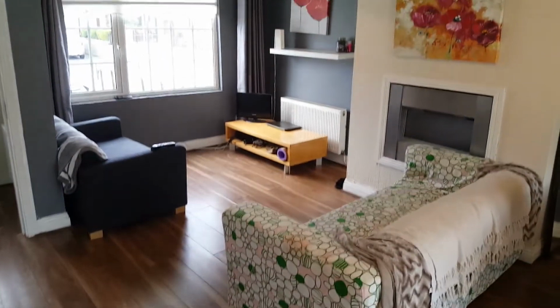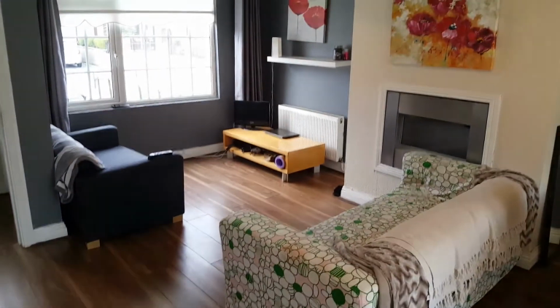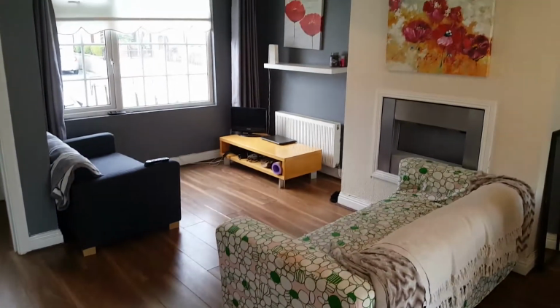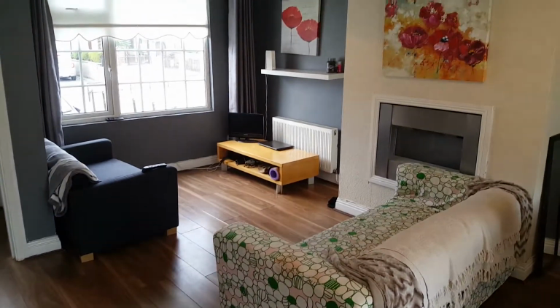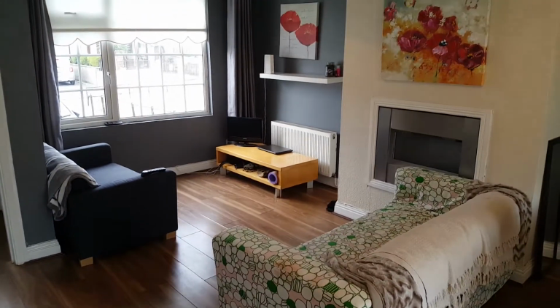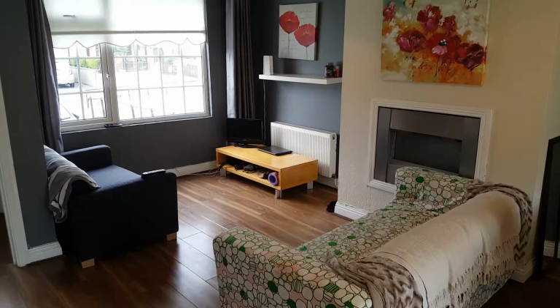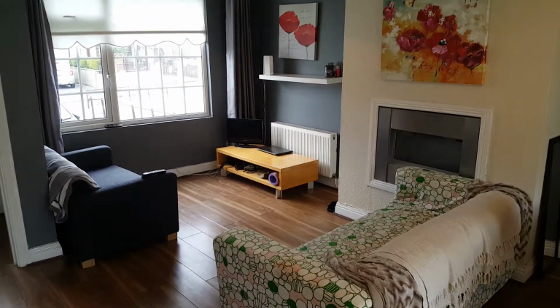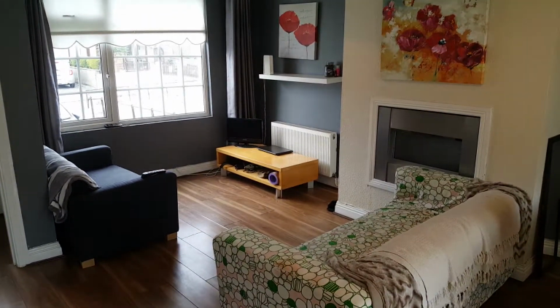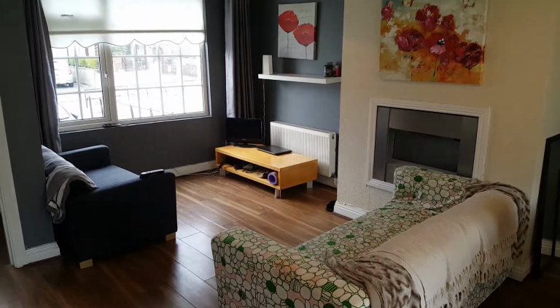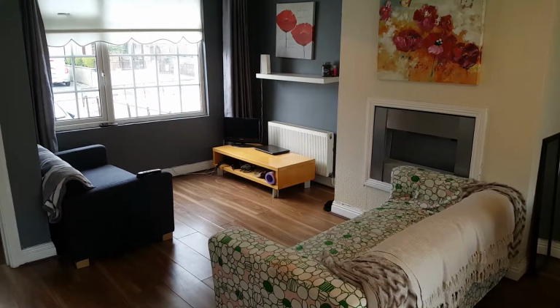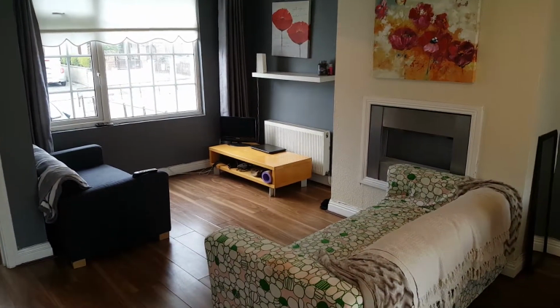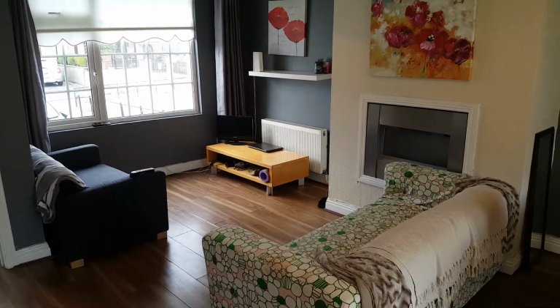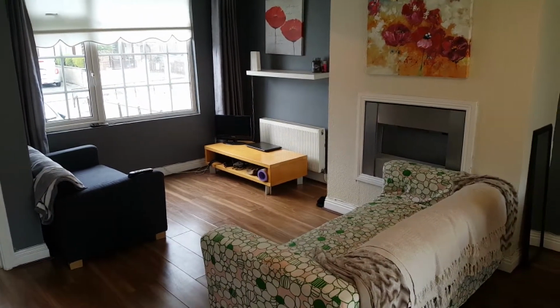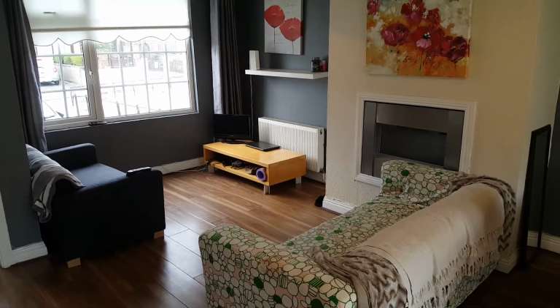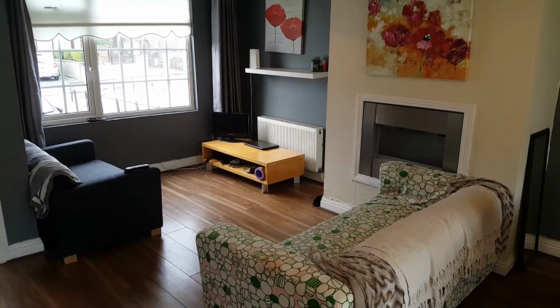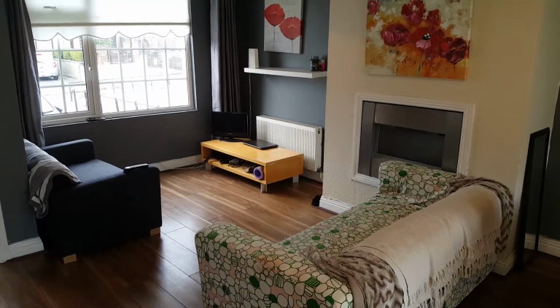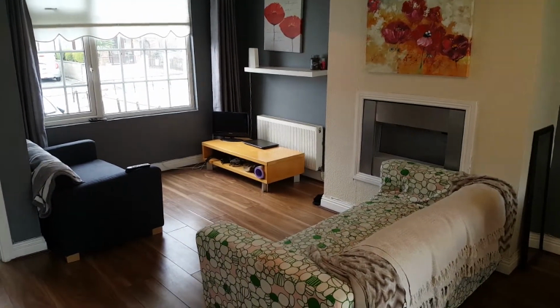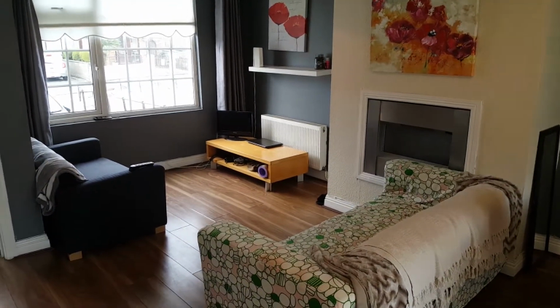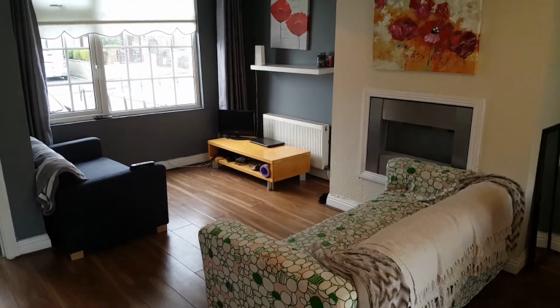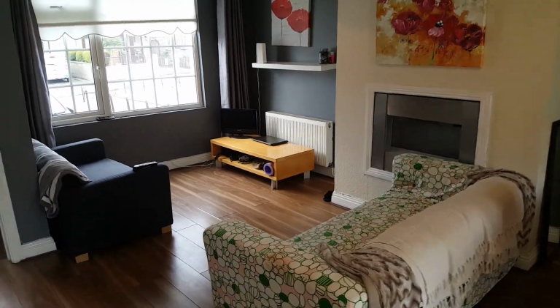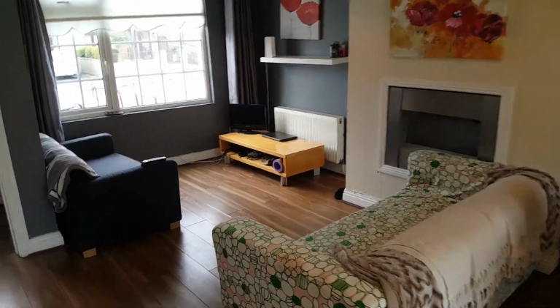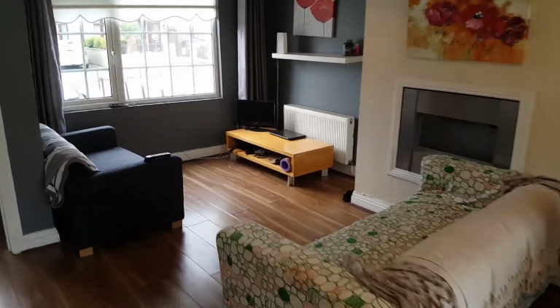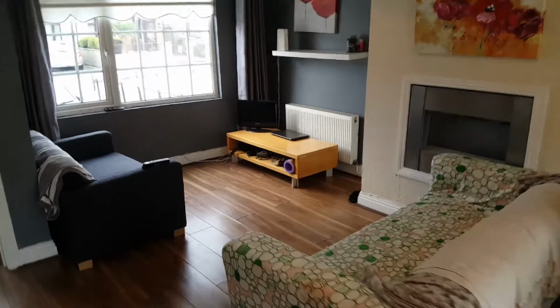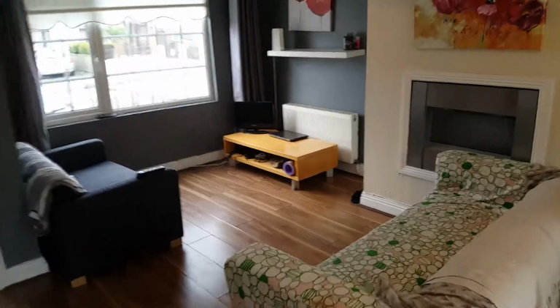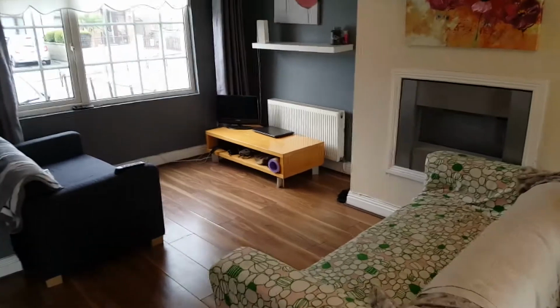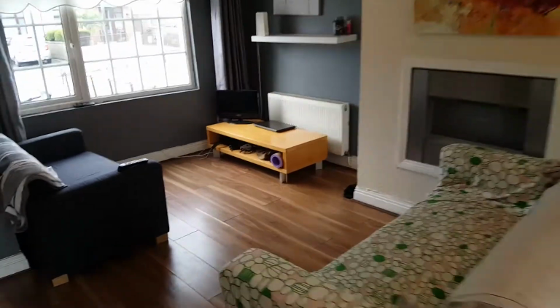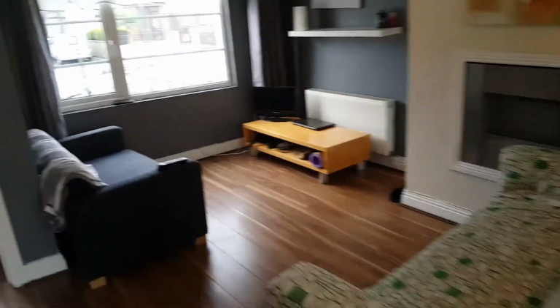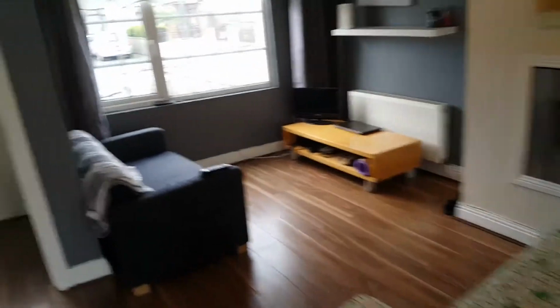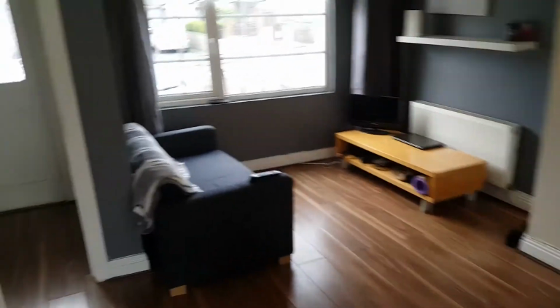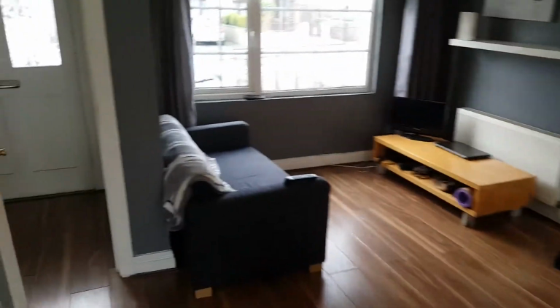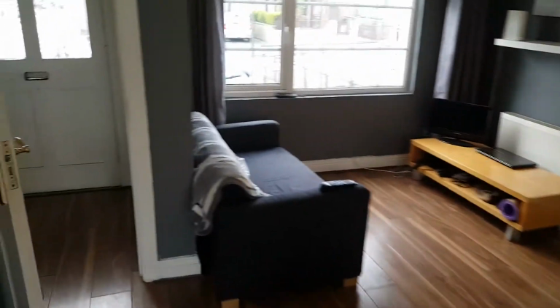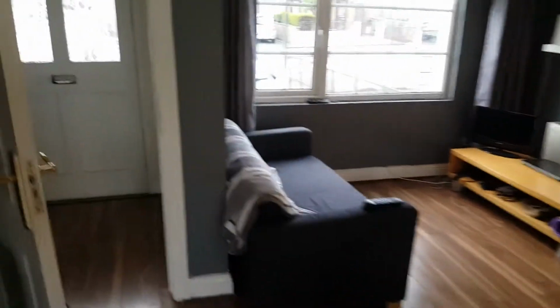Living room — two couches, TV — very nice. Let's have a look upstairs.